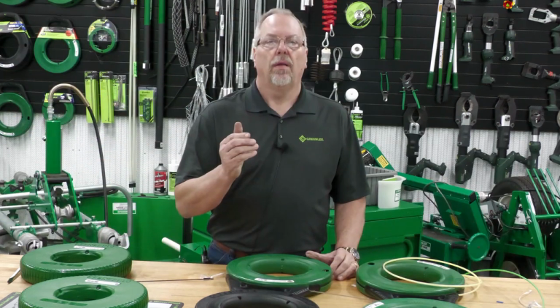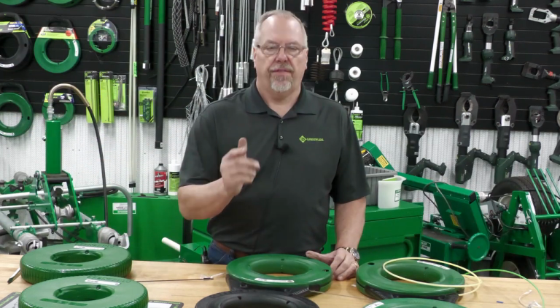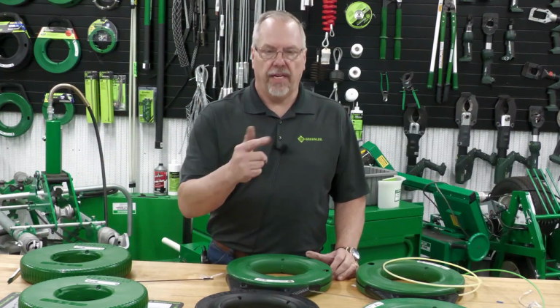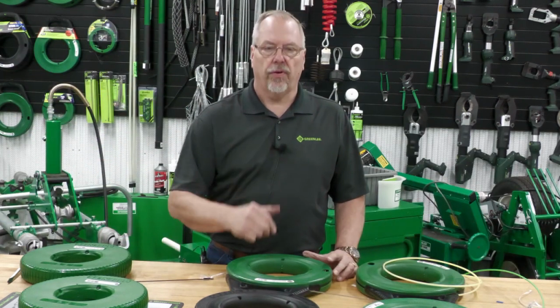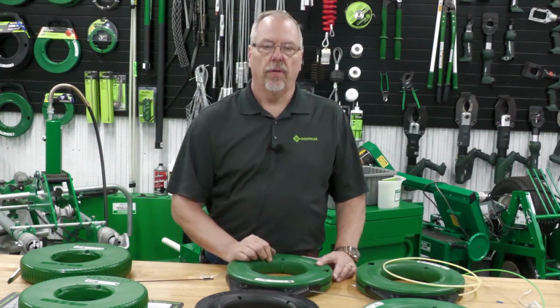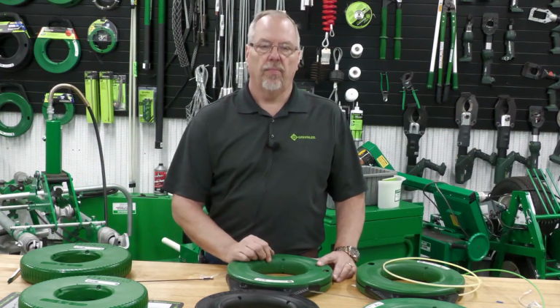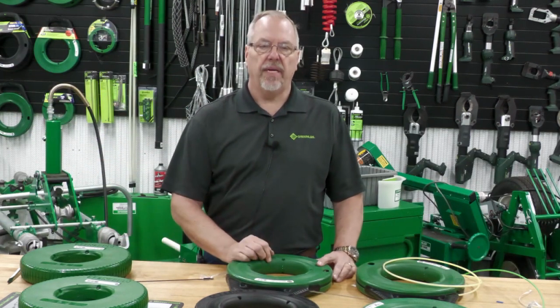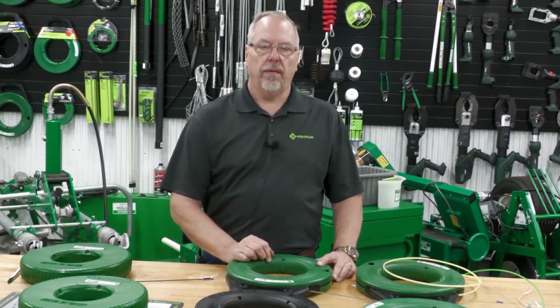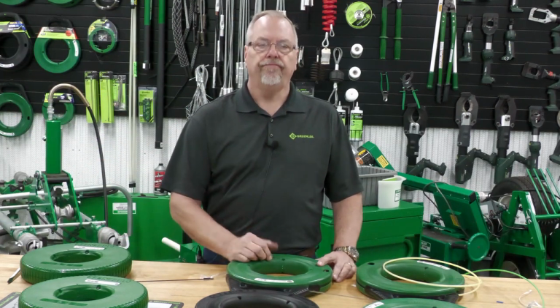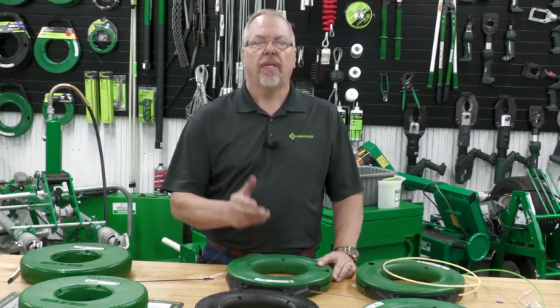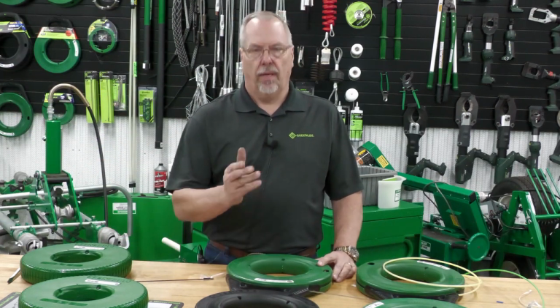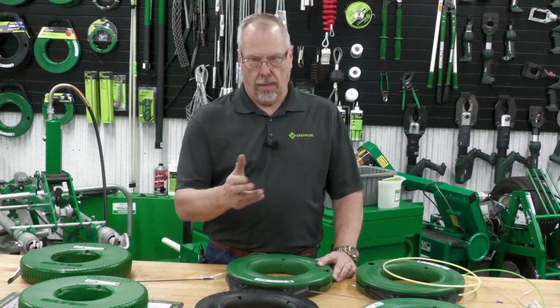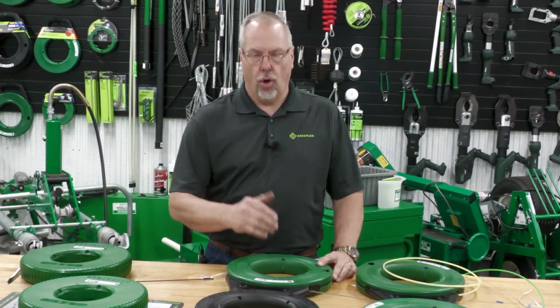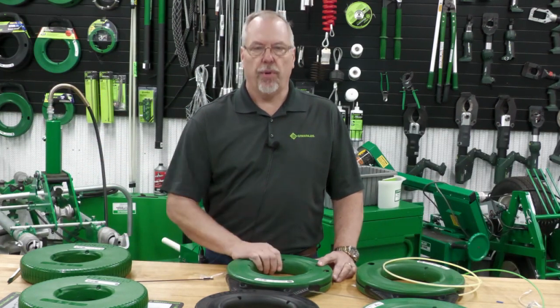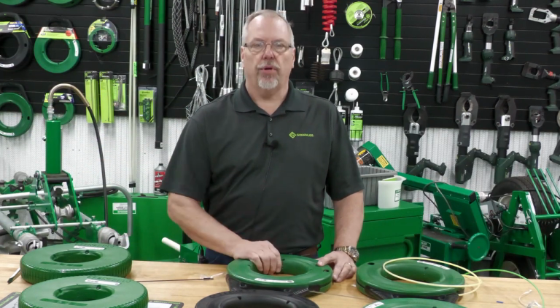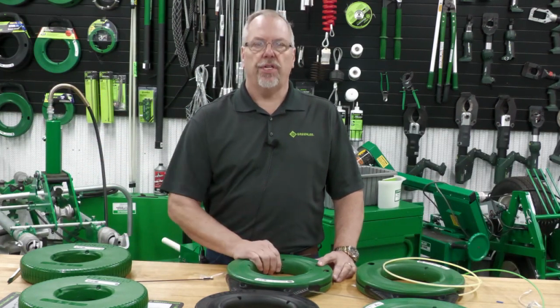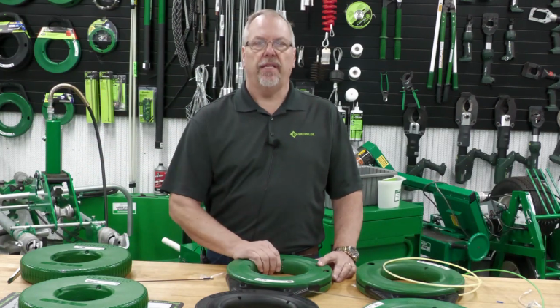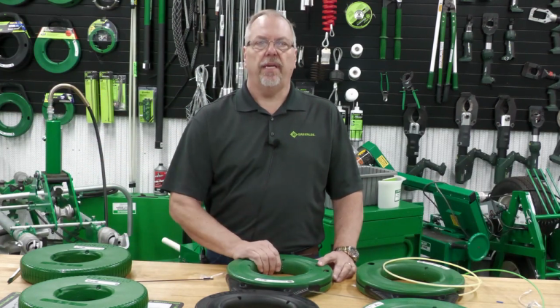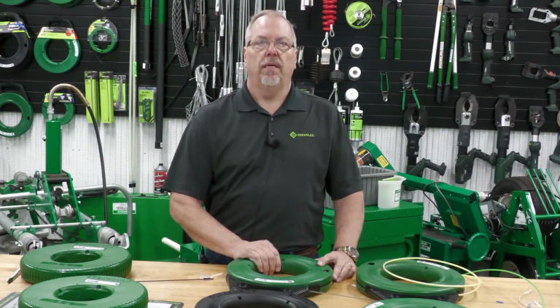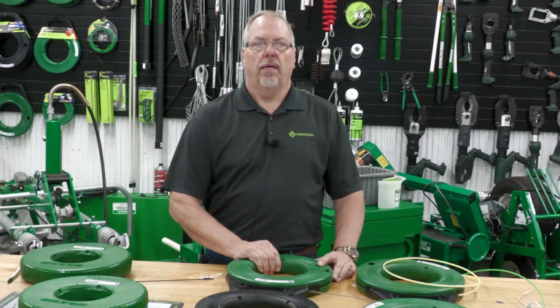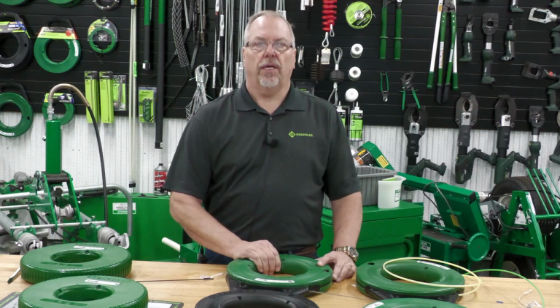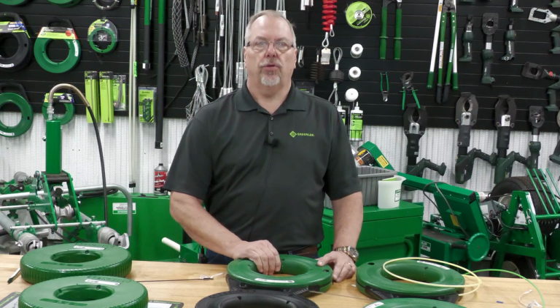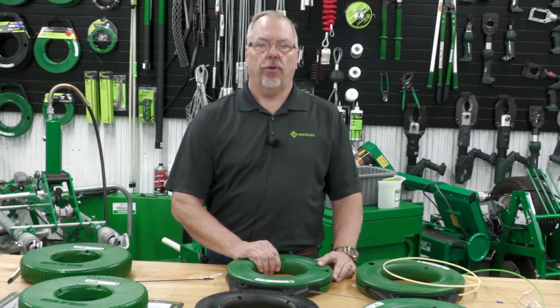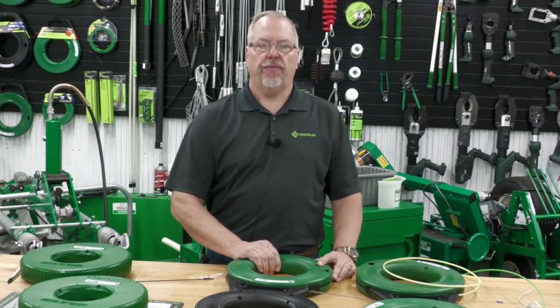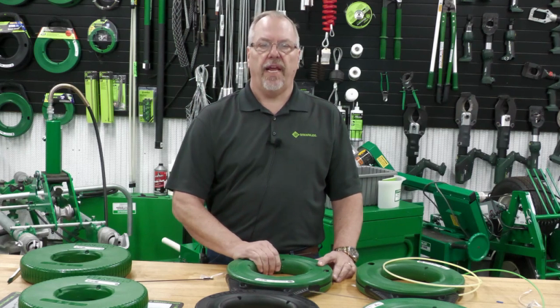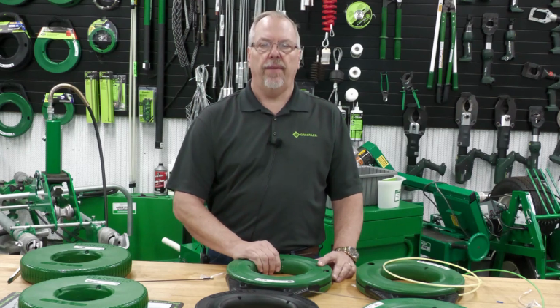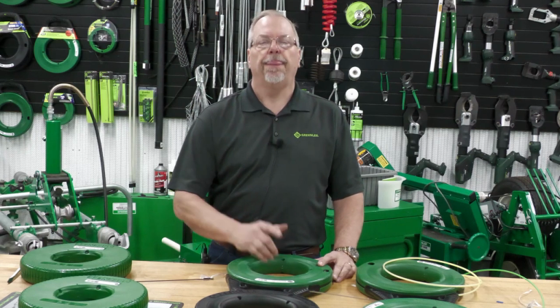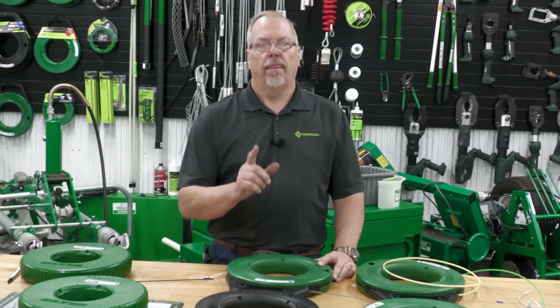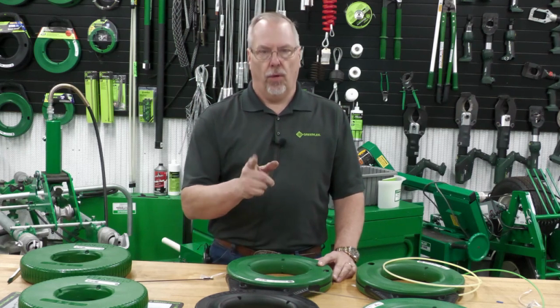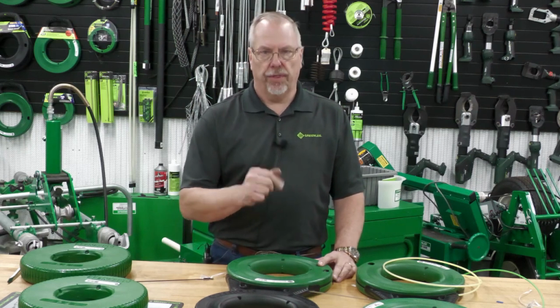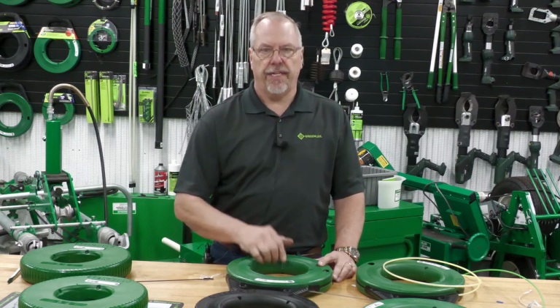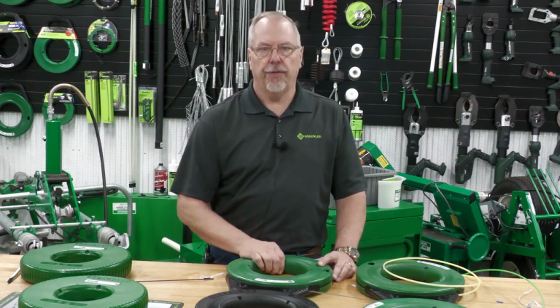Thanks for being here. Hope you appreciated the electrical shorts for today. We'll see you soon.